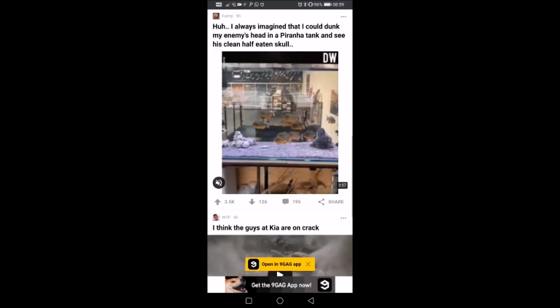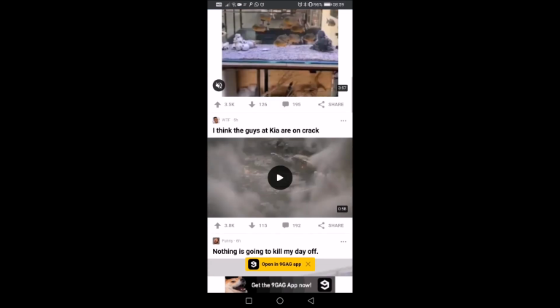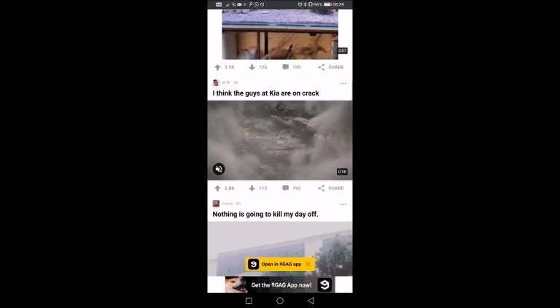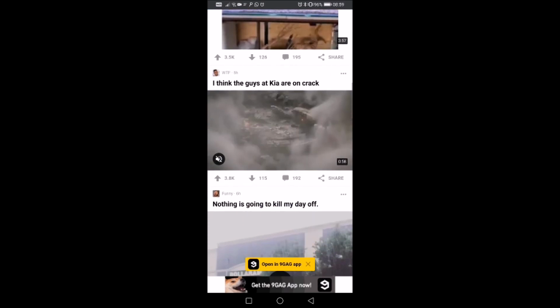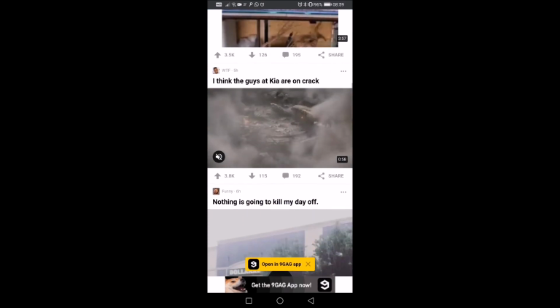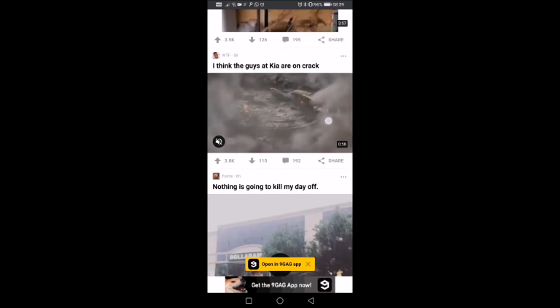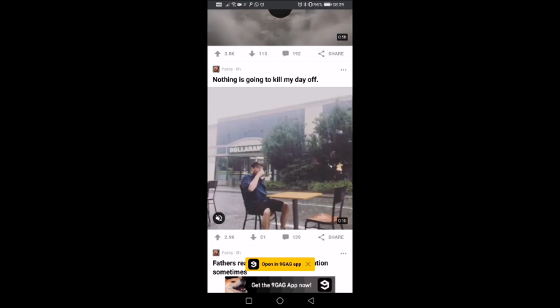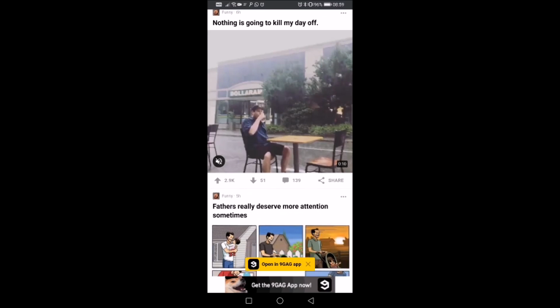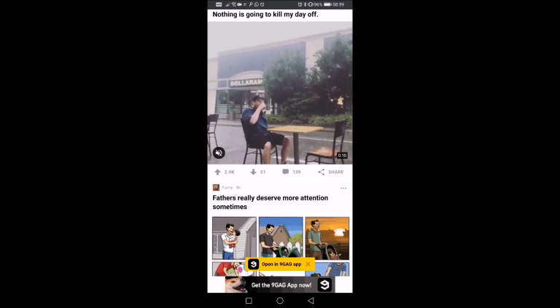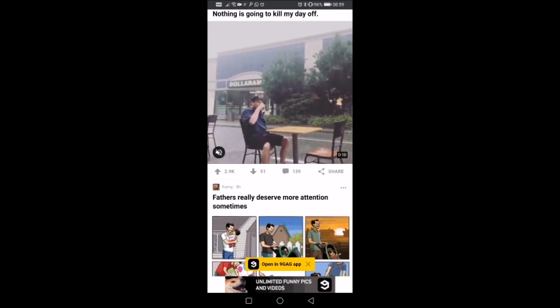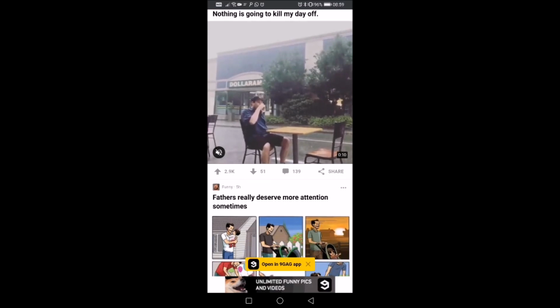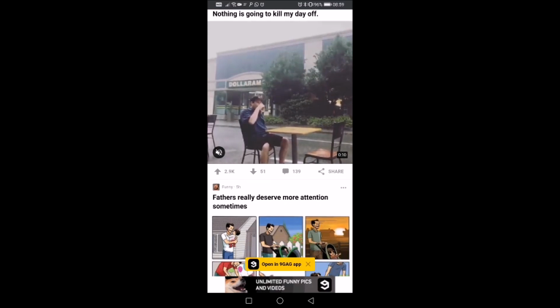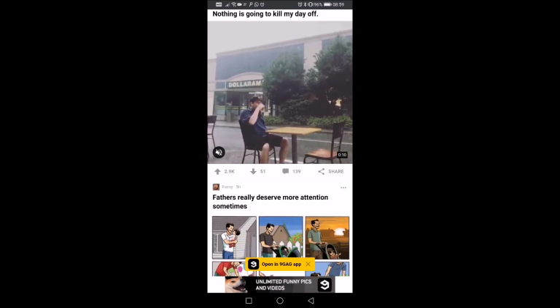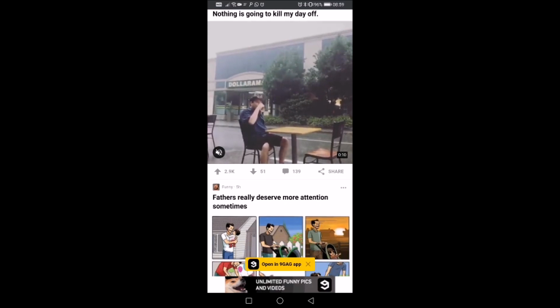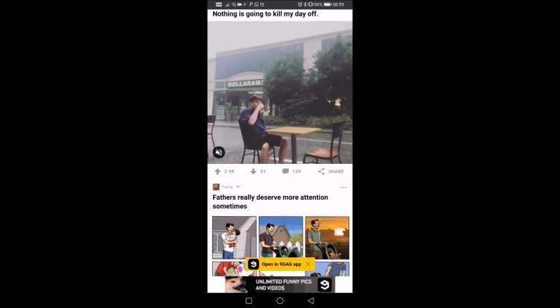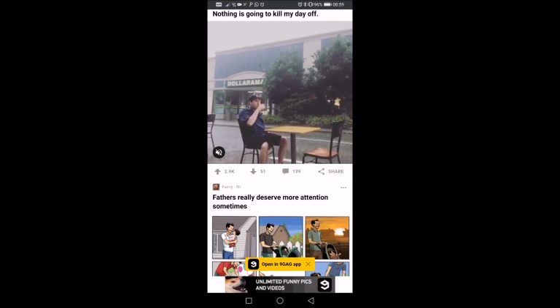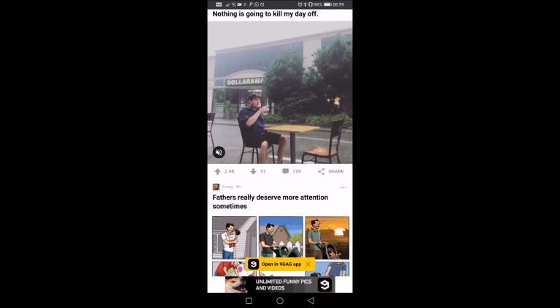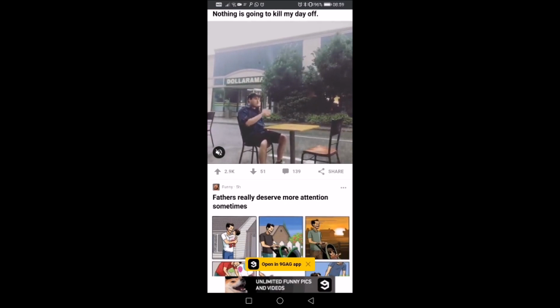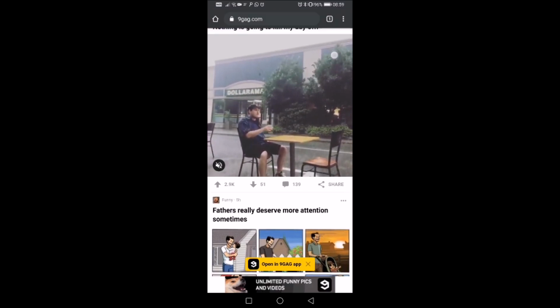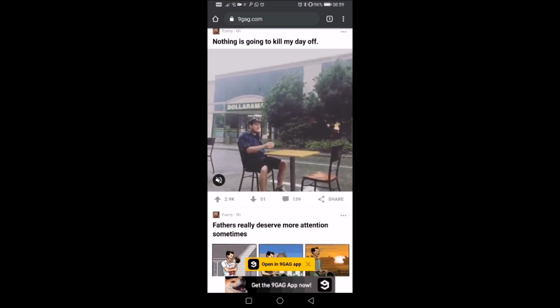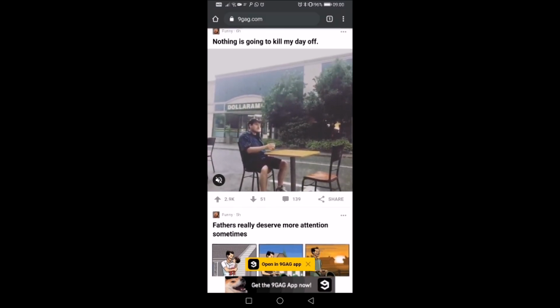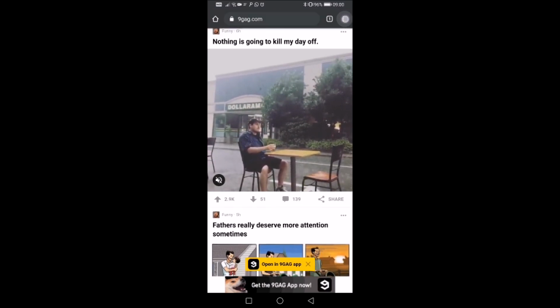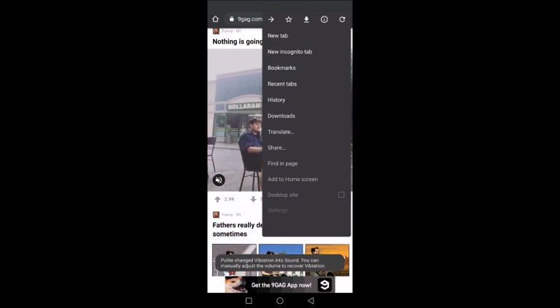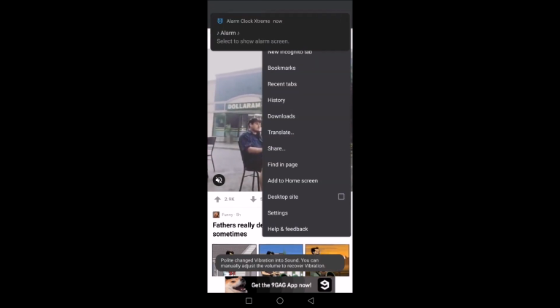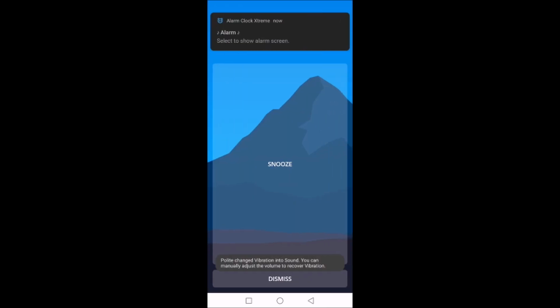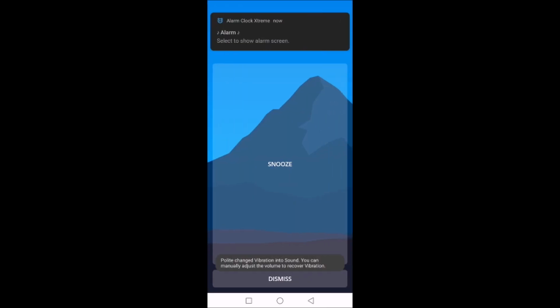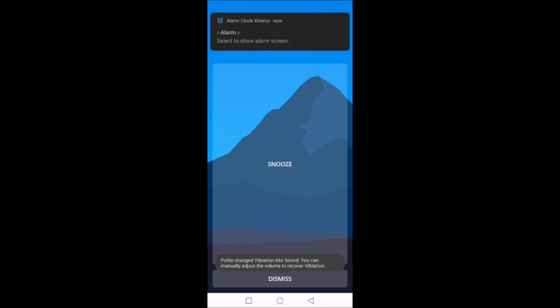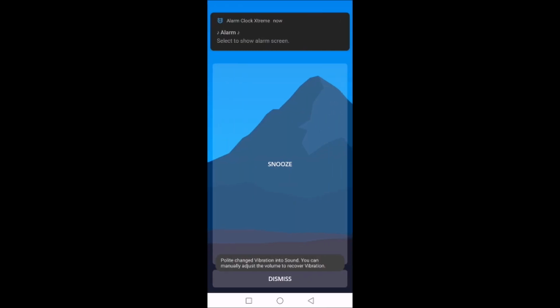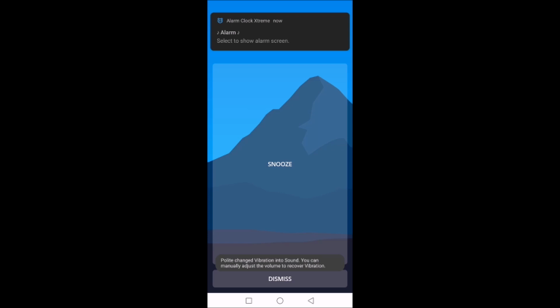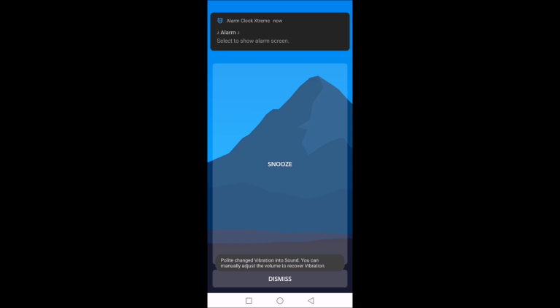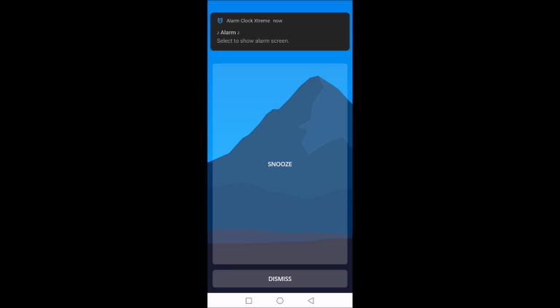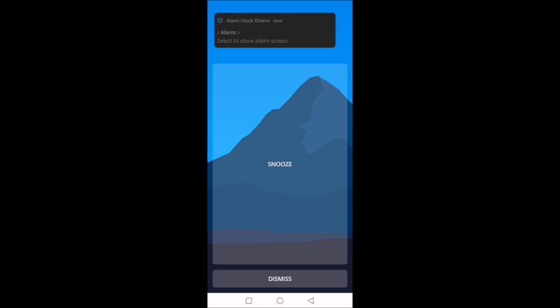Nine gig. What do you do in the morning? And an alarm.